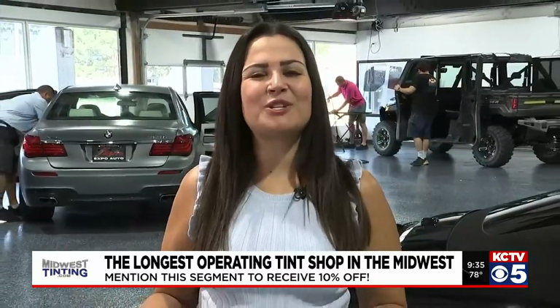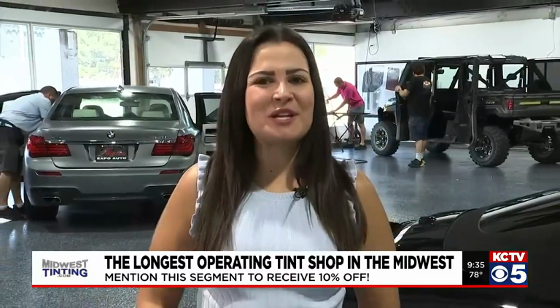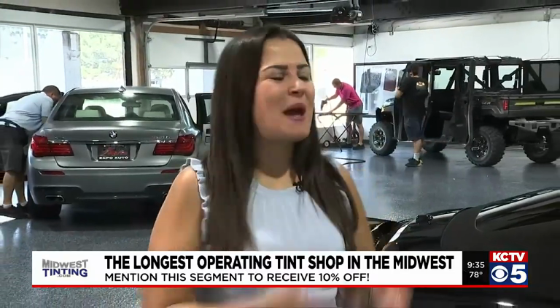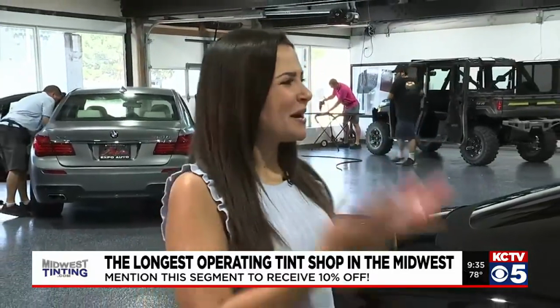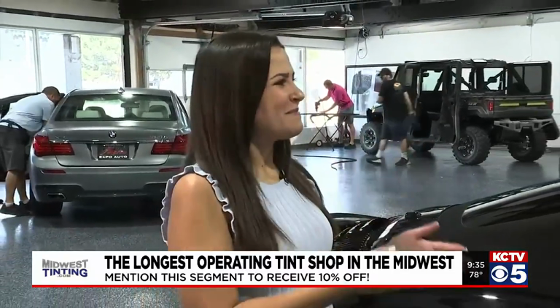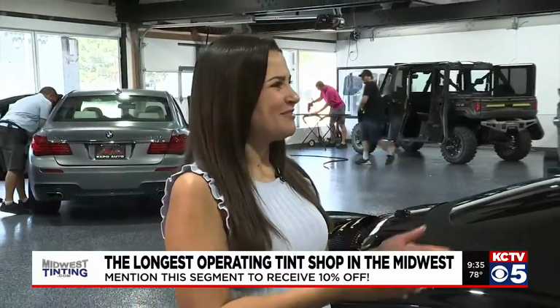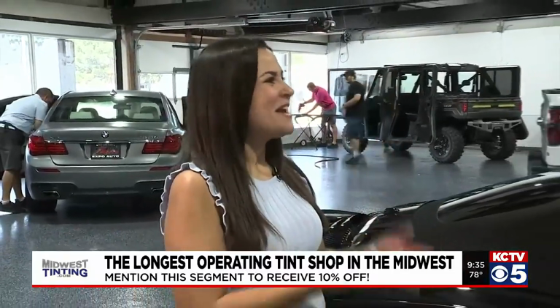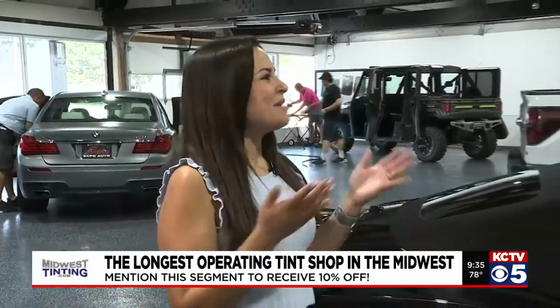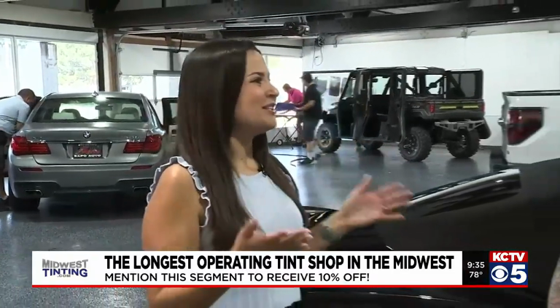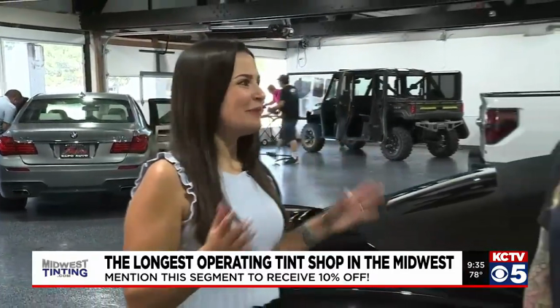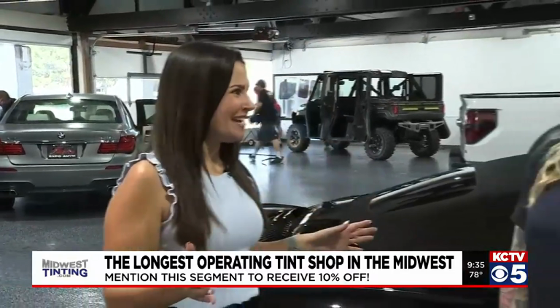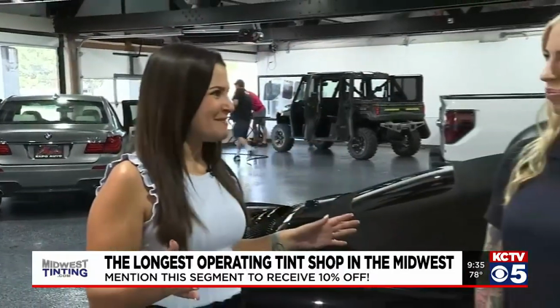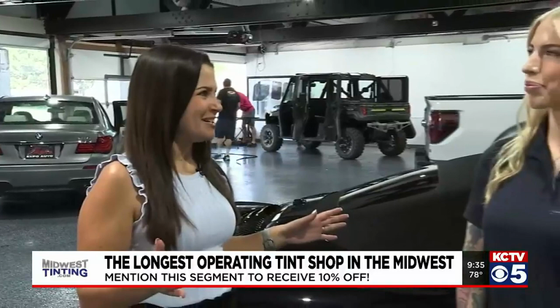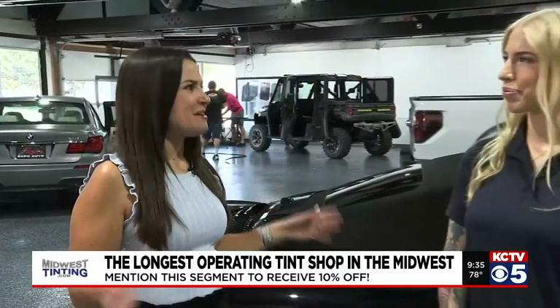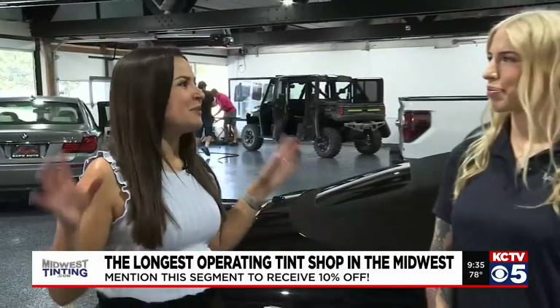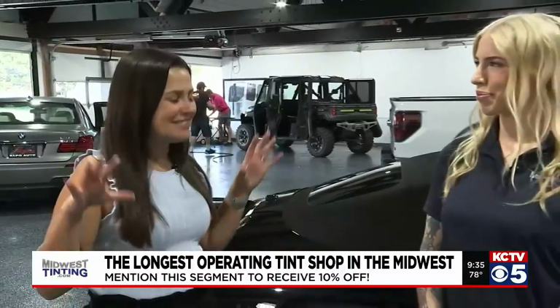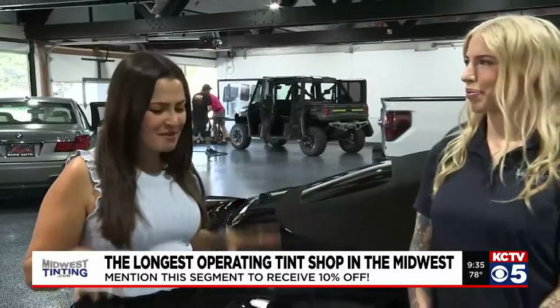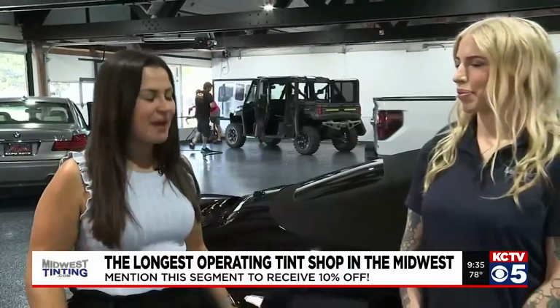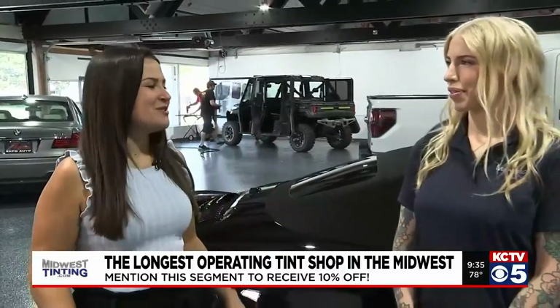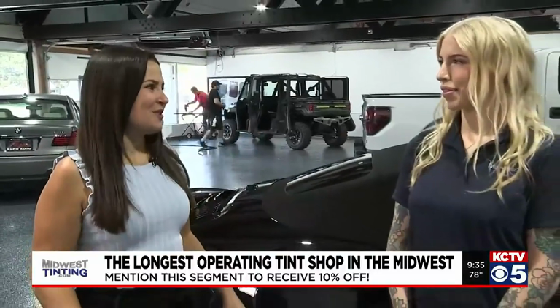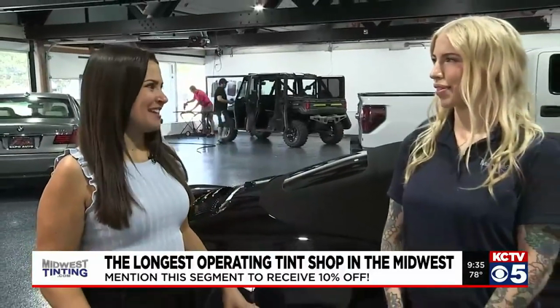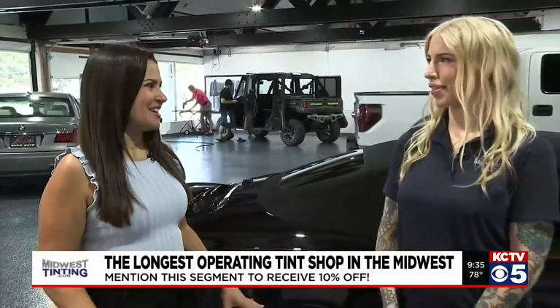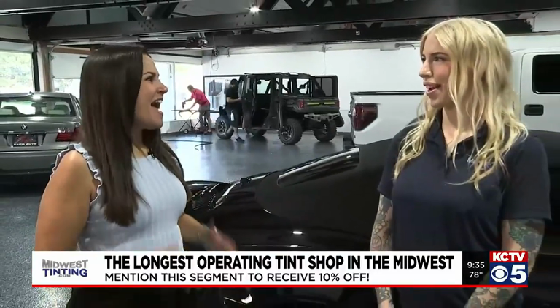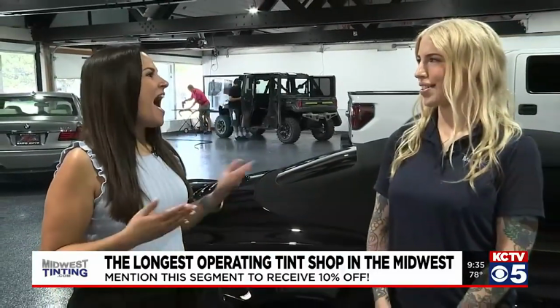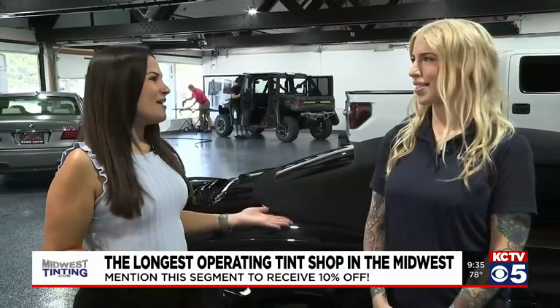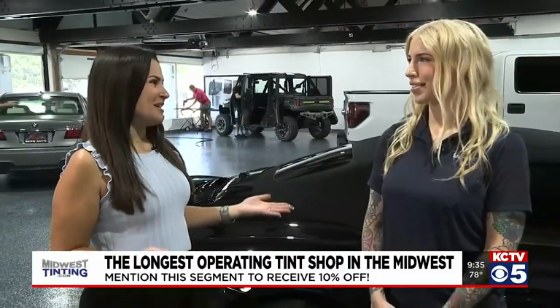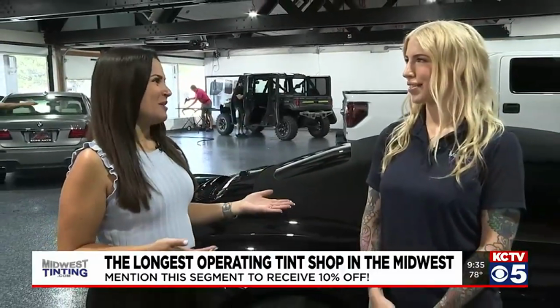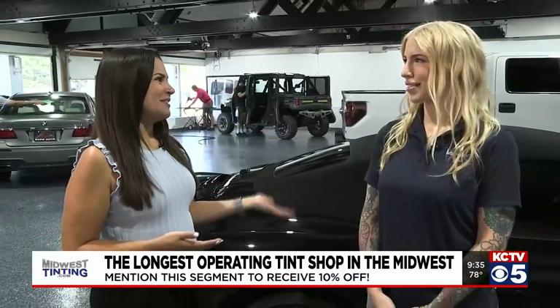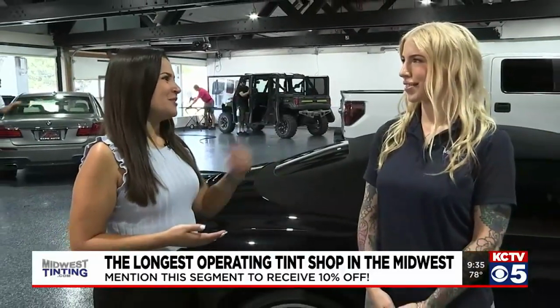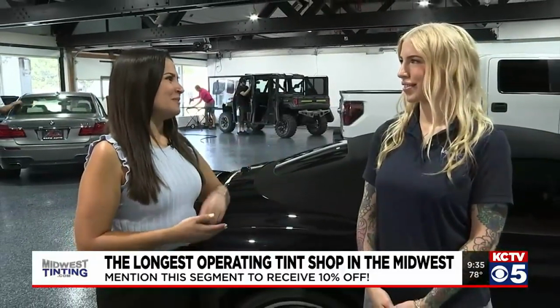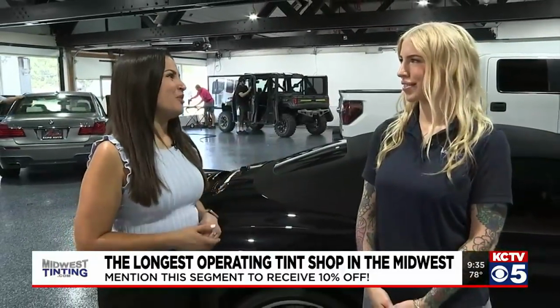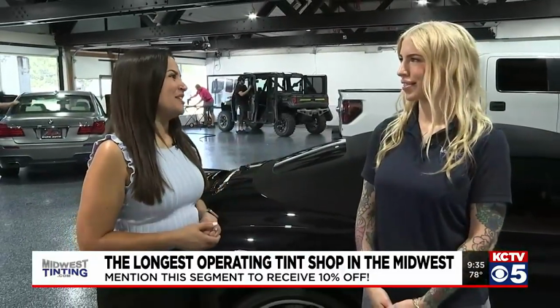We're joined by Mary Murphy. It's super exciting to be here today because we're inside a brand new location. How have things been going since you guys moved locations?